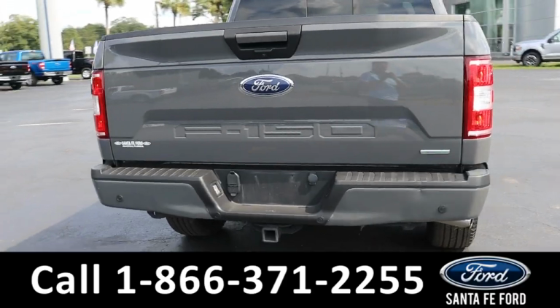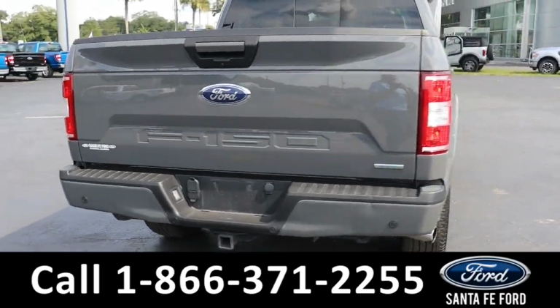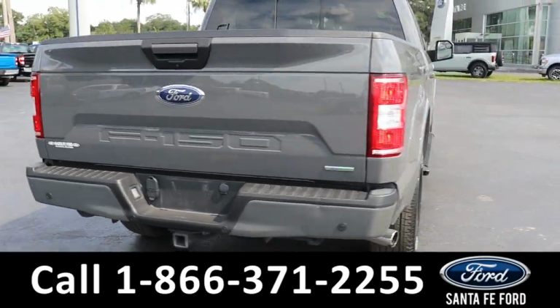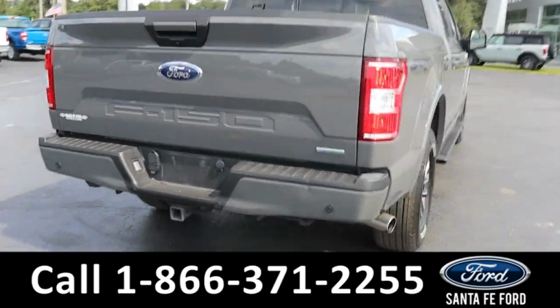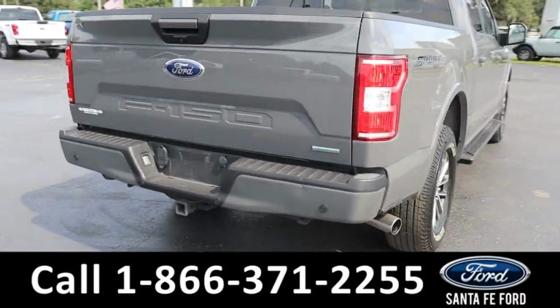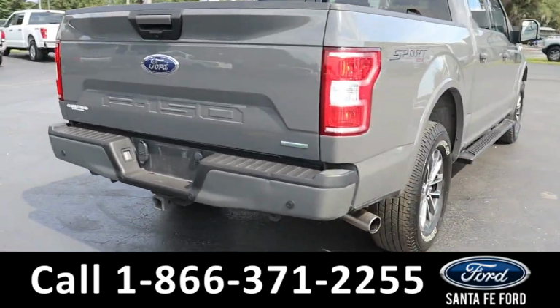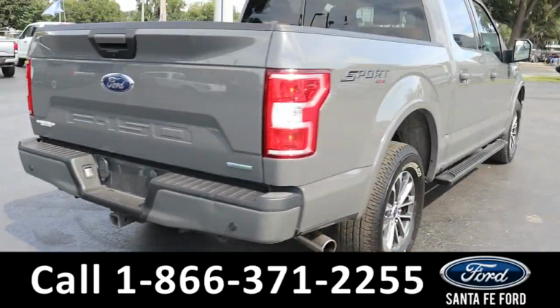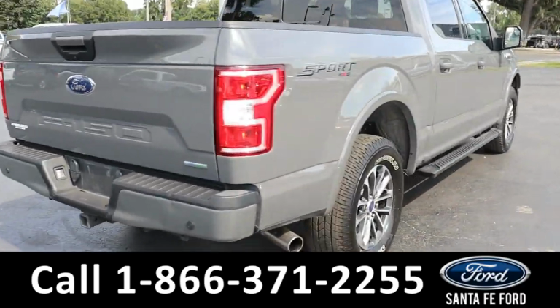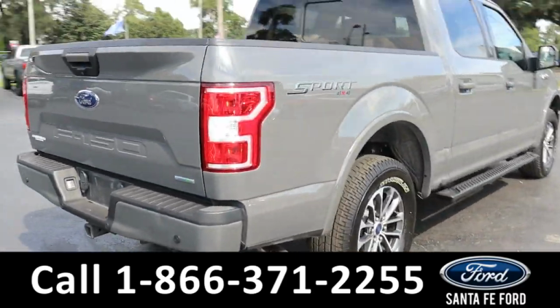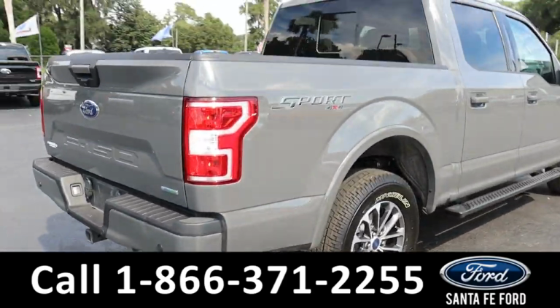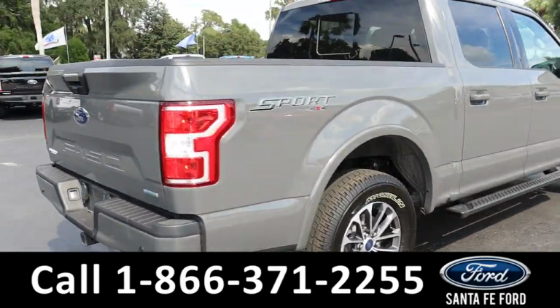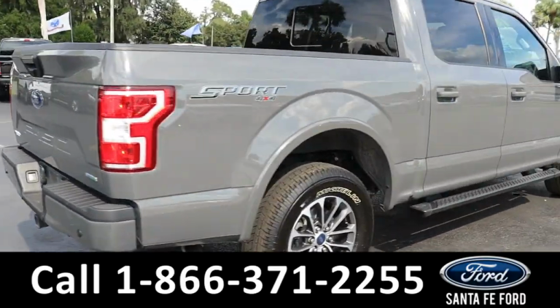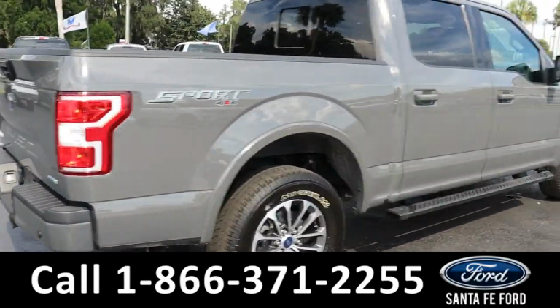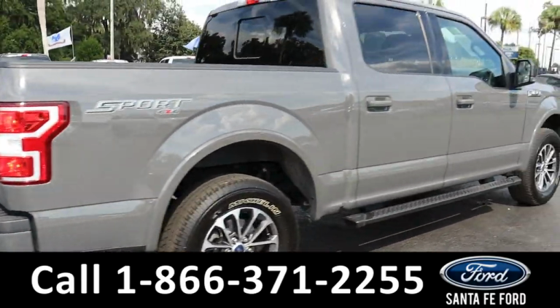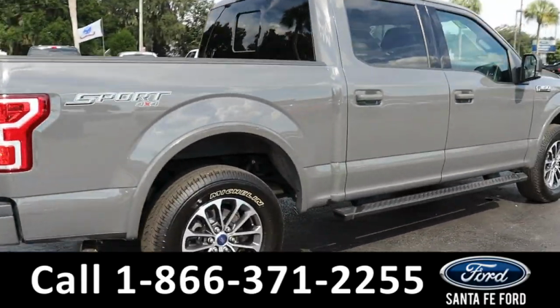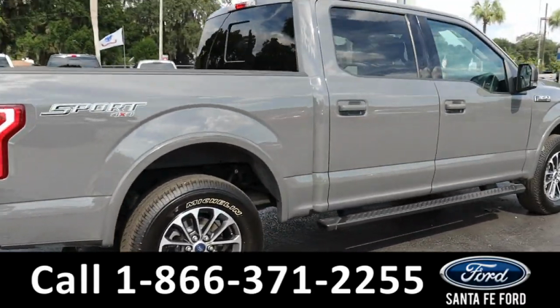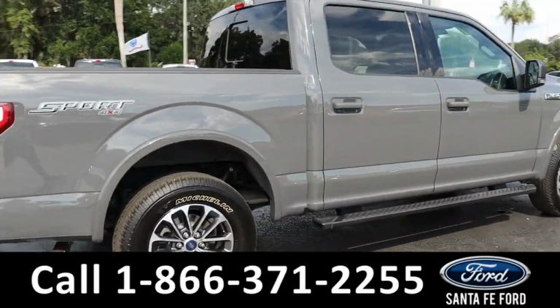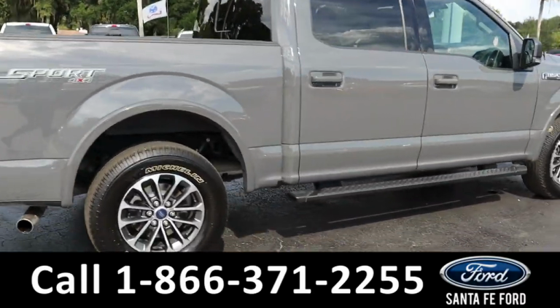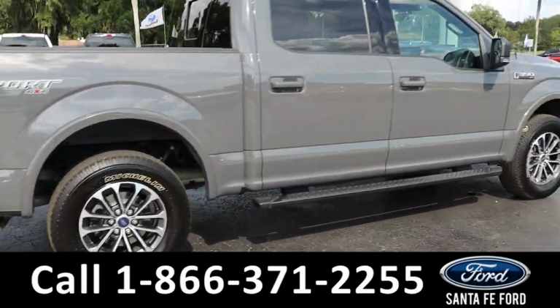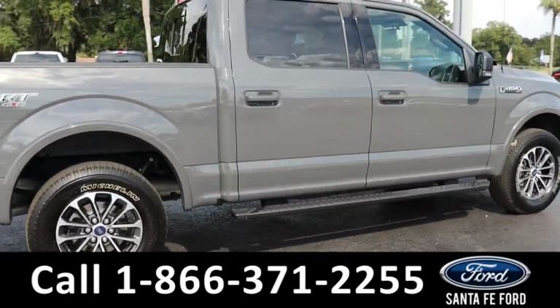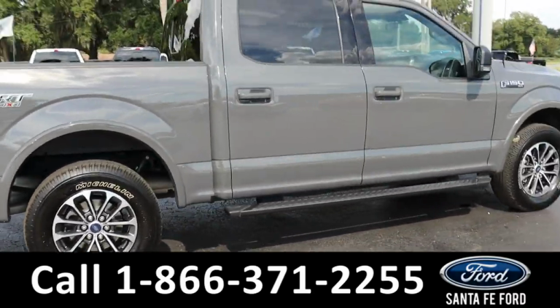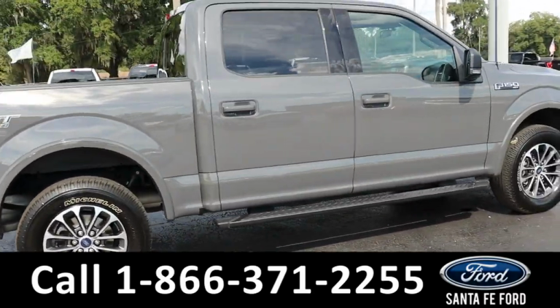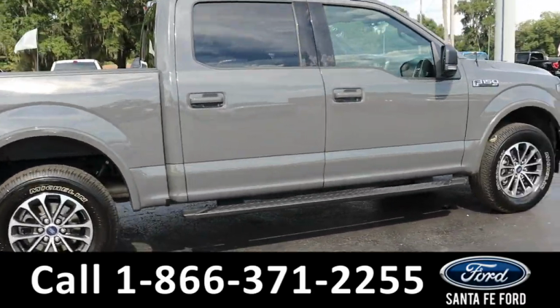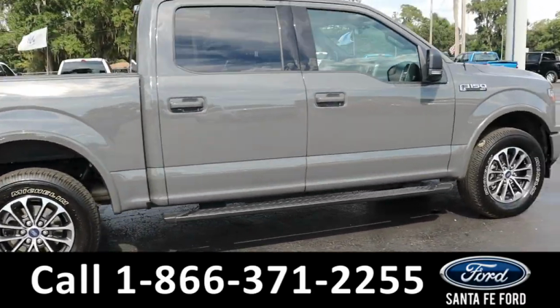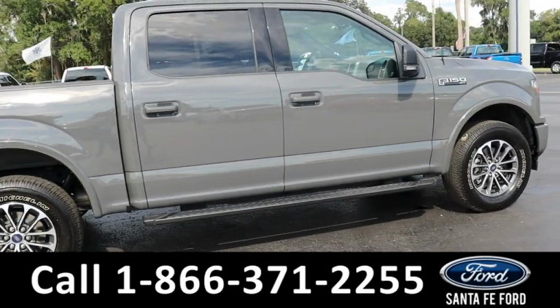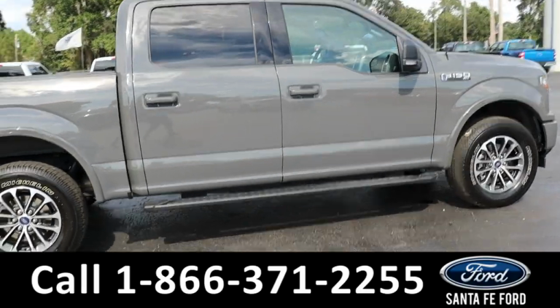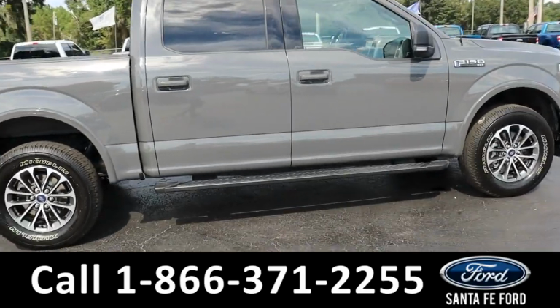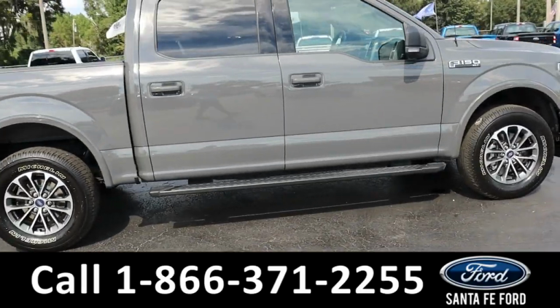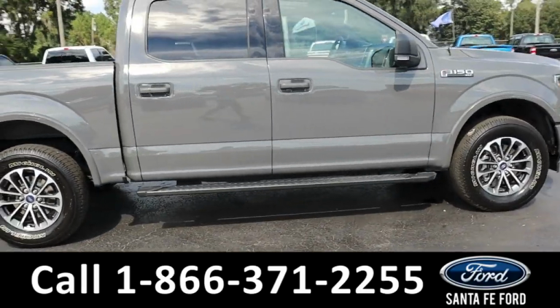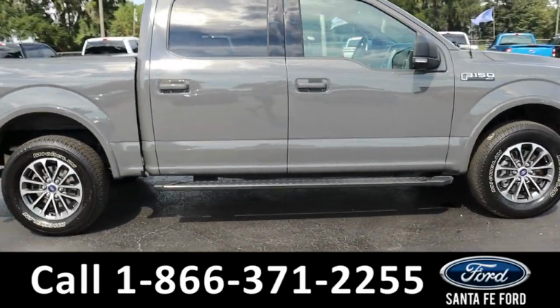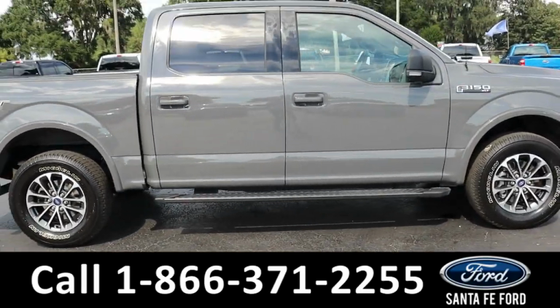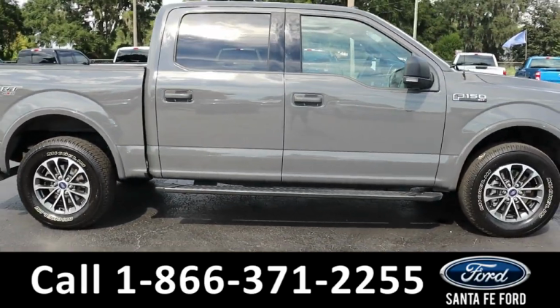For more information about this vehicle, you can visit us online at SantaFeFord.com, where you can view the Carfax.